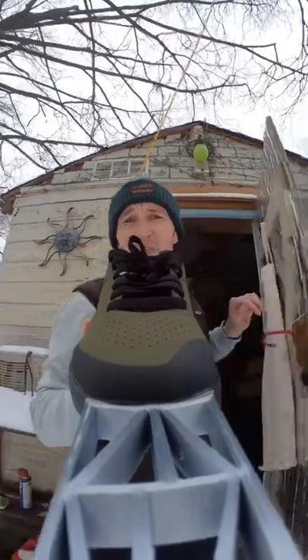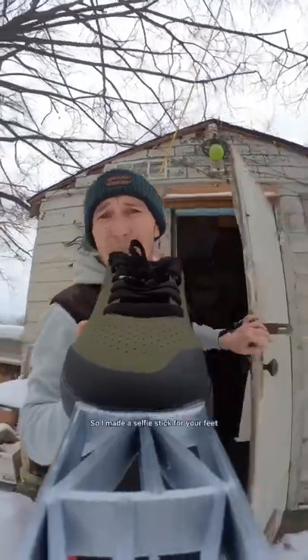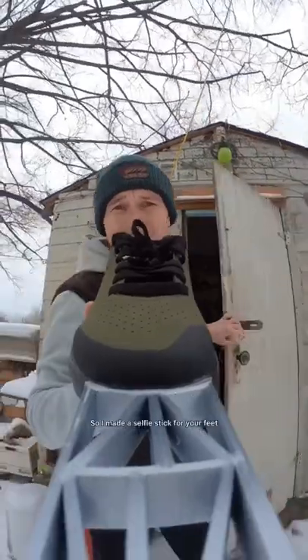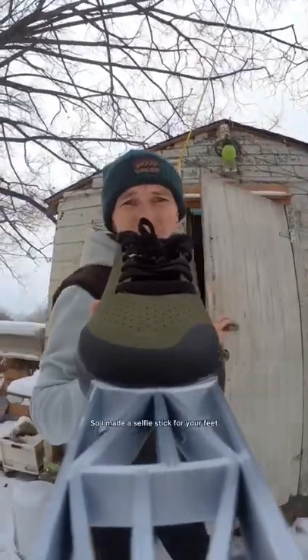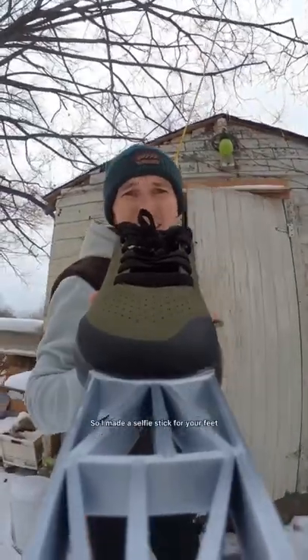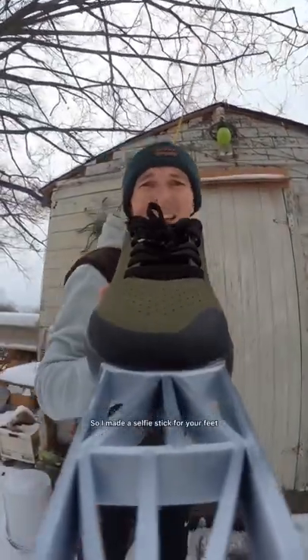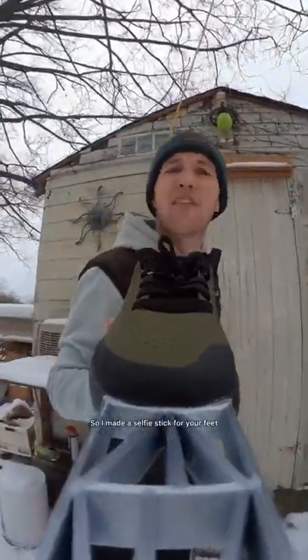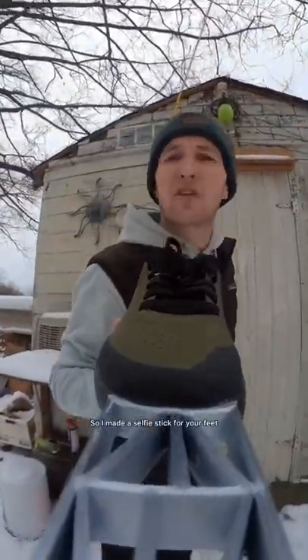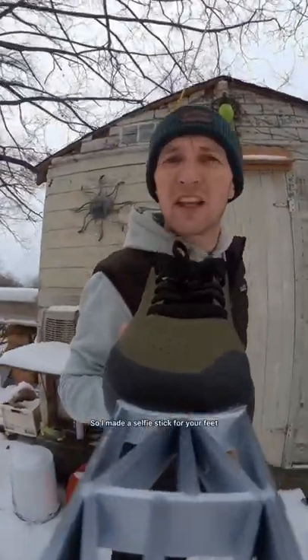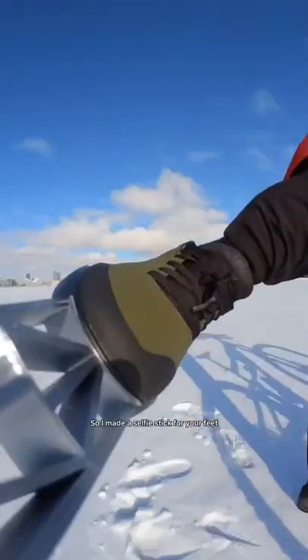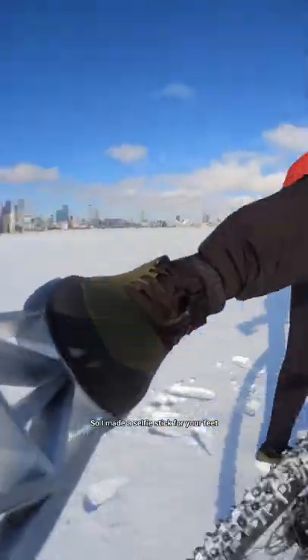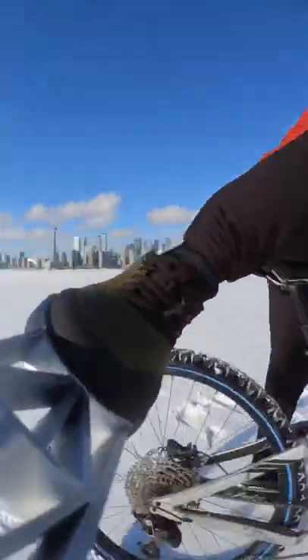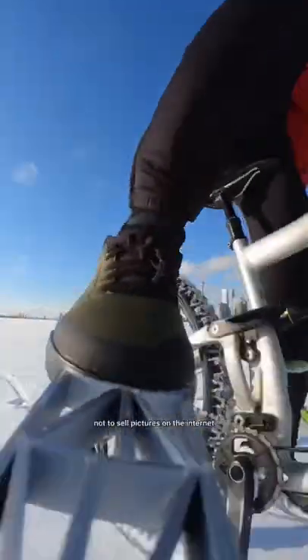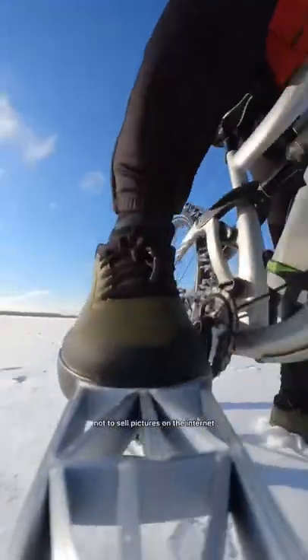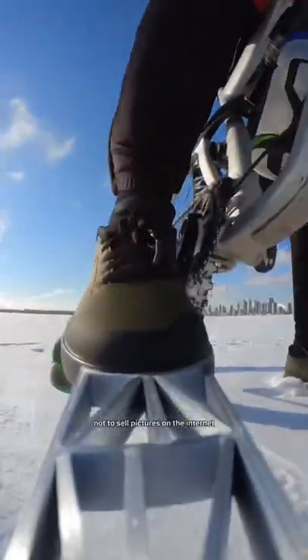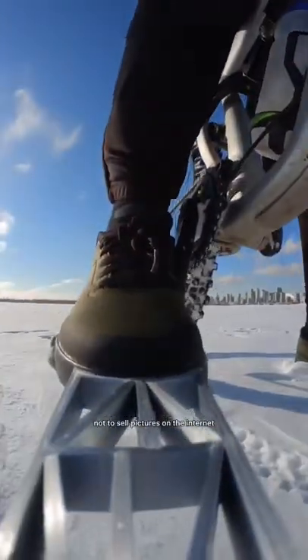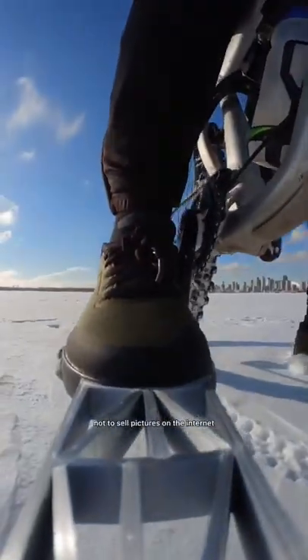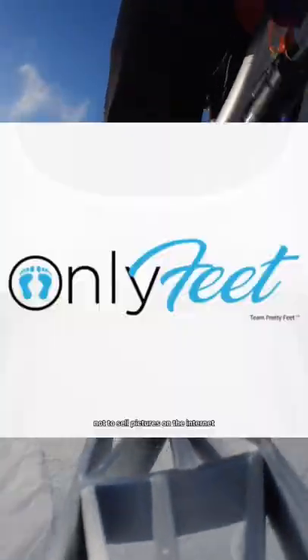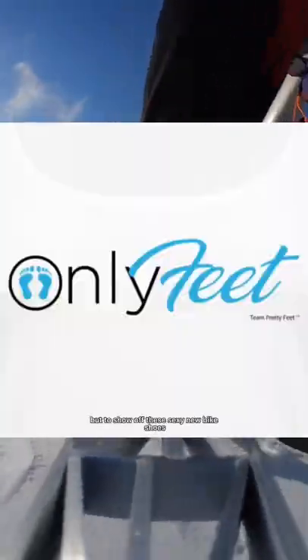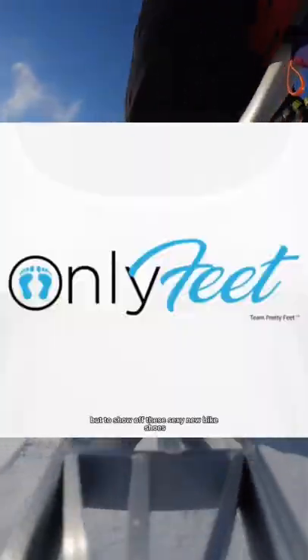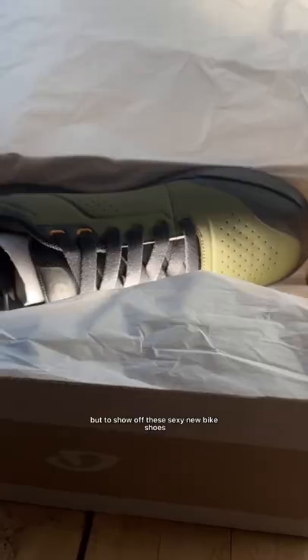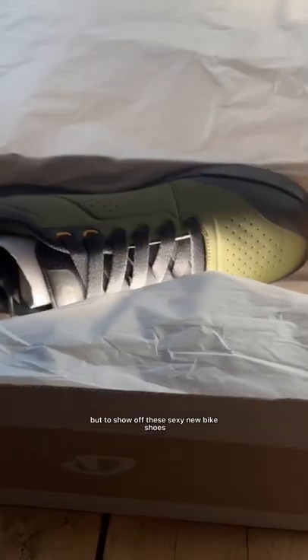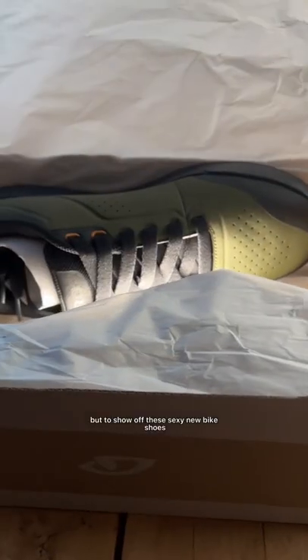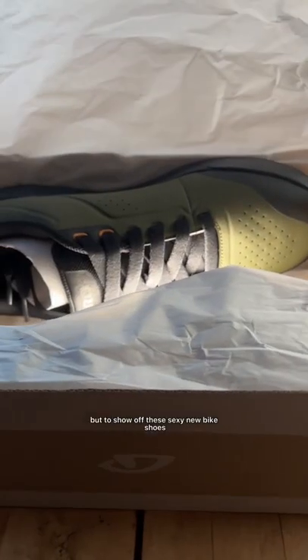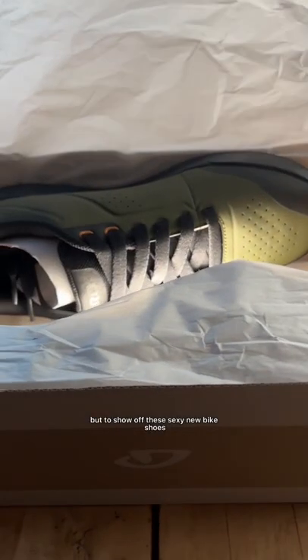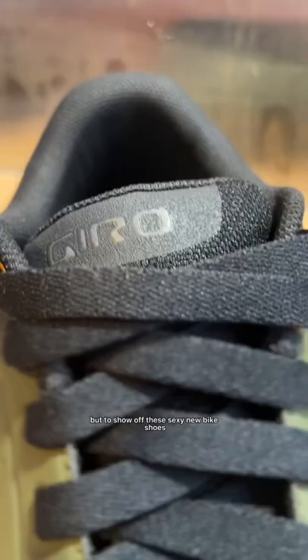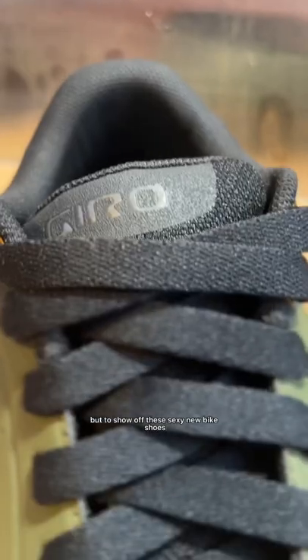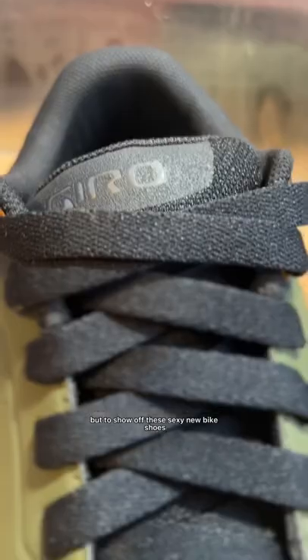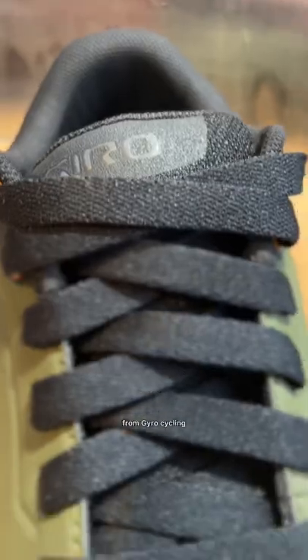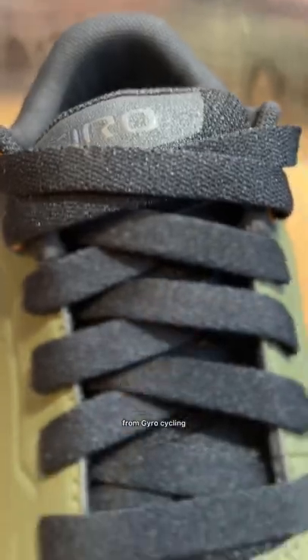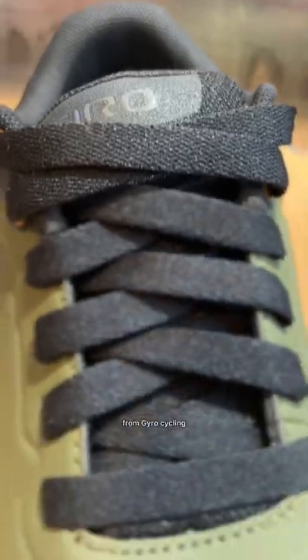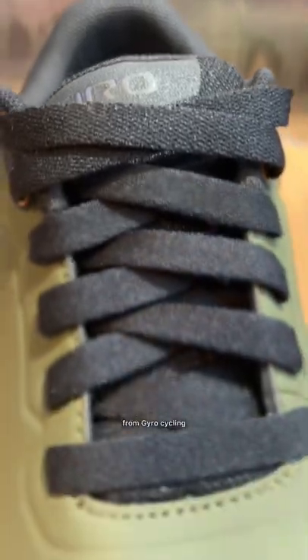So I made a selfie stick for your feet — not to sell pictures on the internet, but to show off these sexy new bike shoes from Giro Cycling.